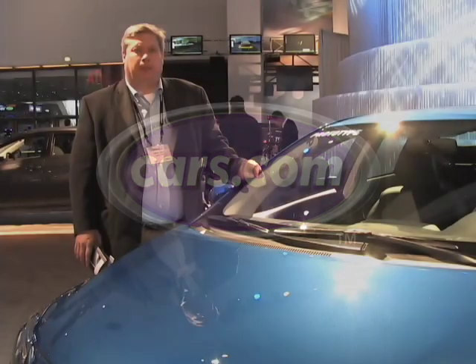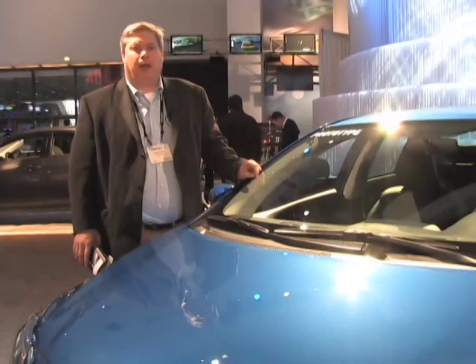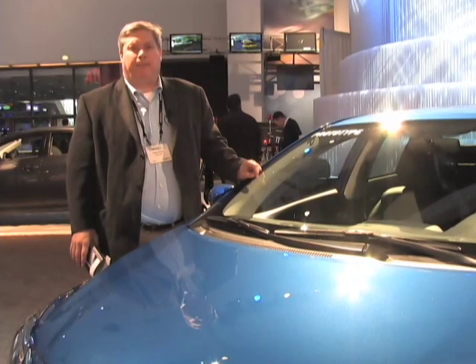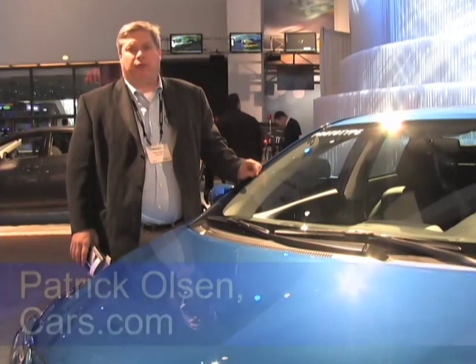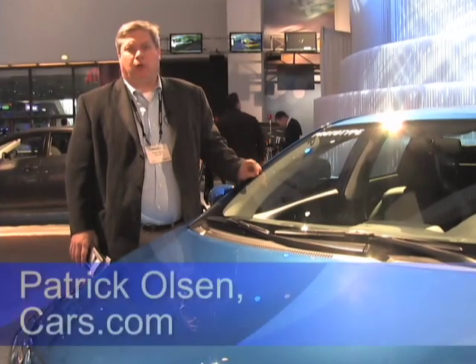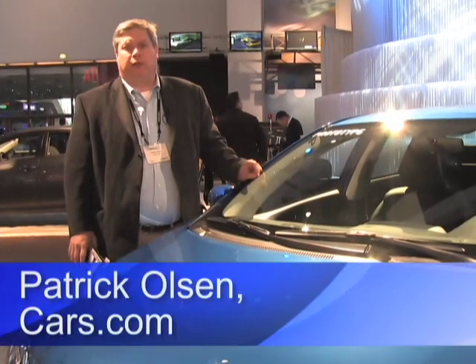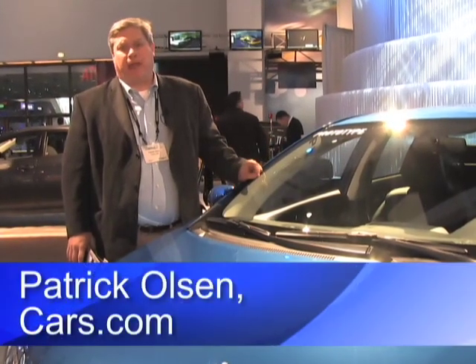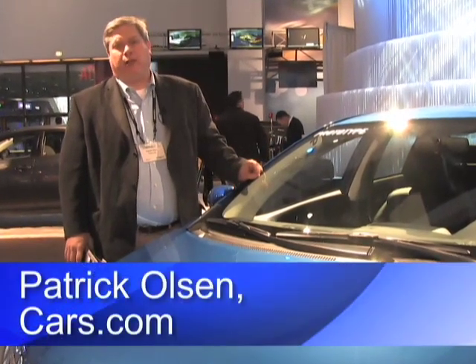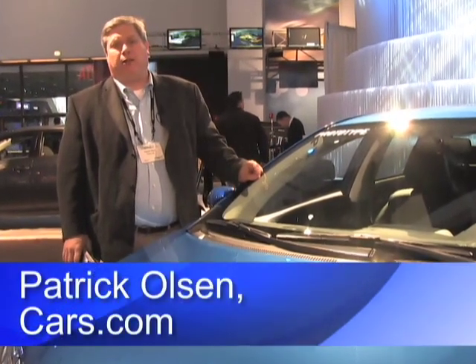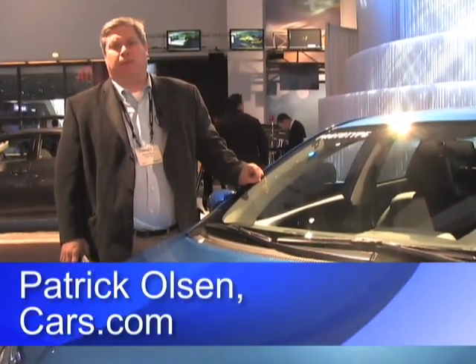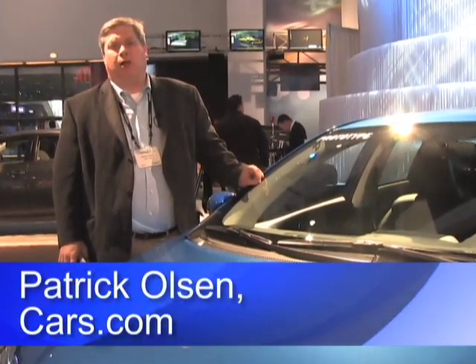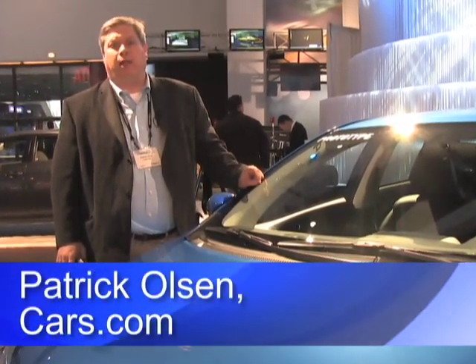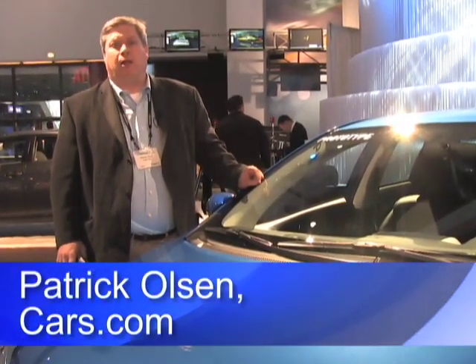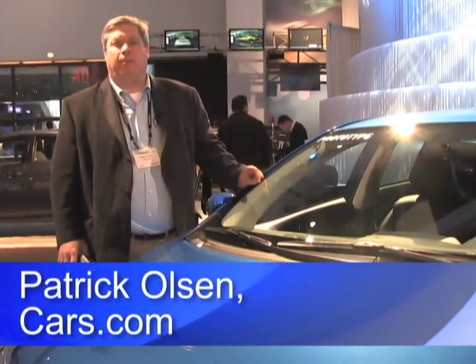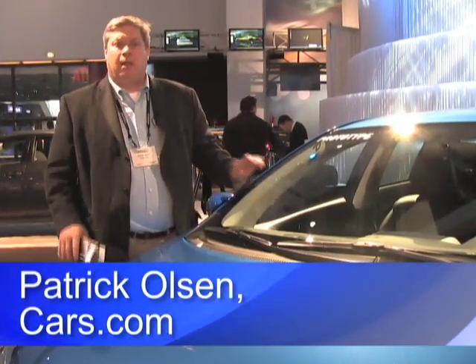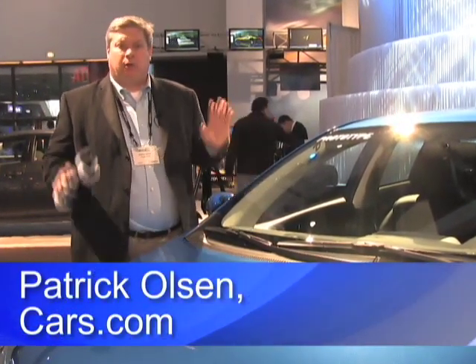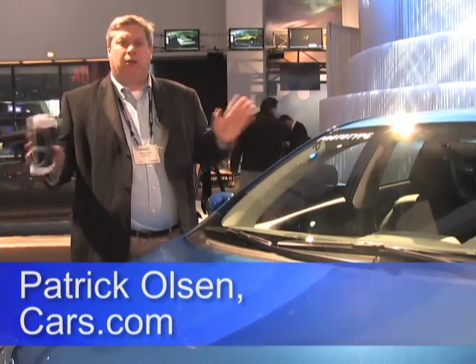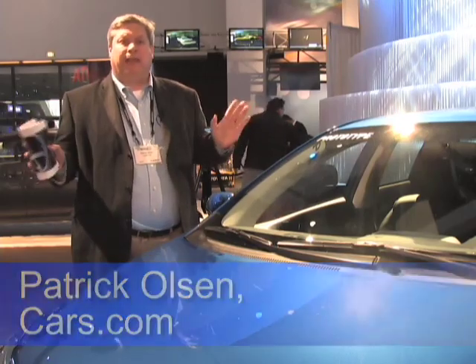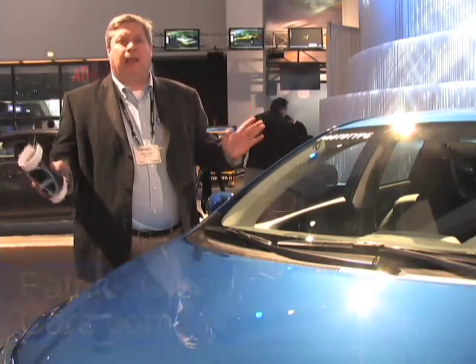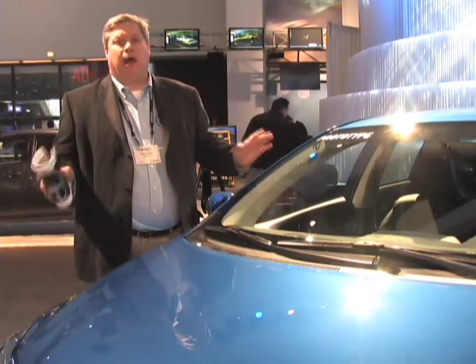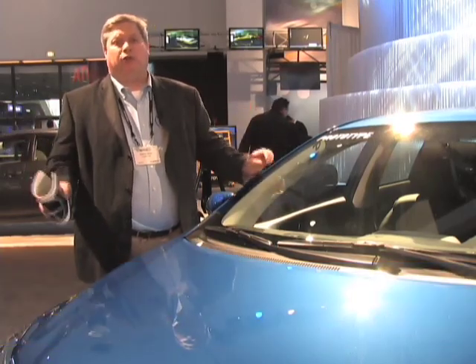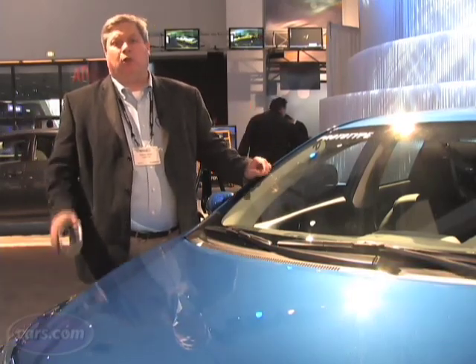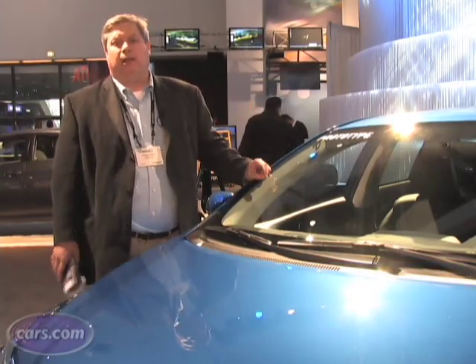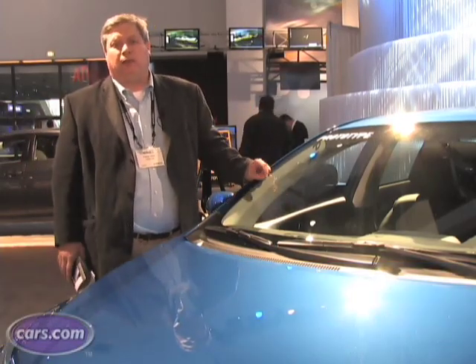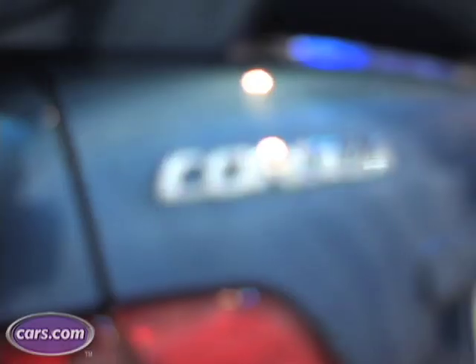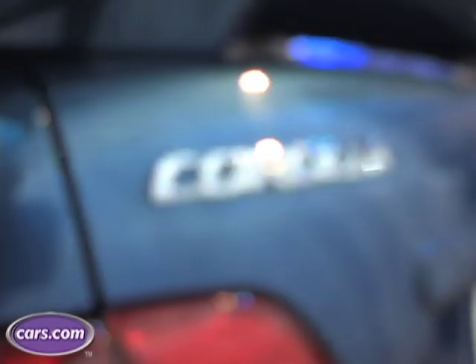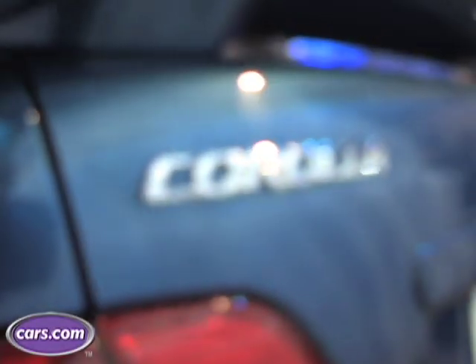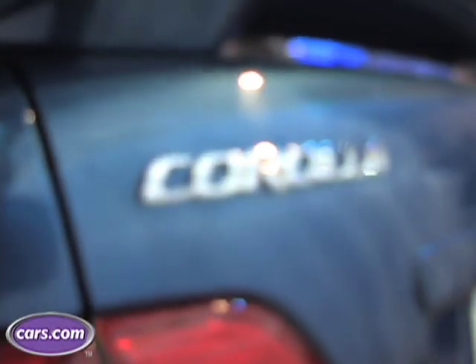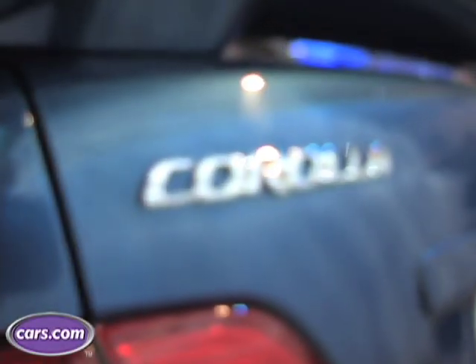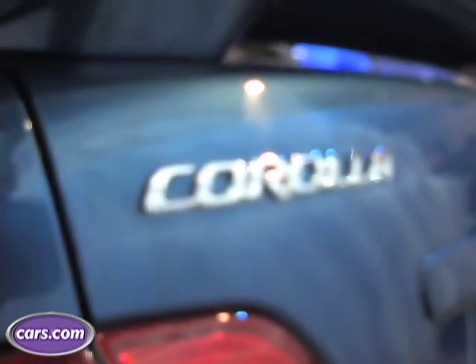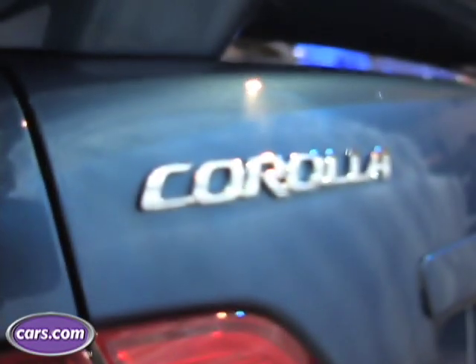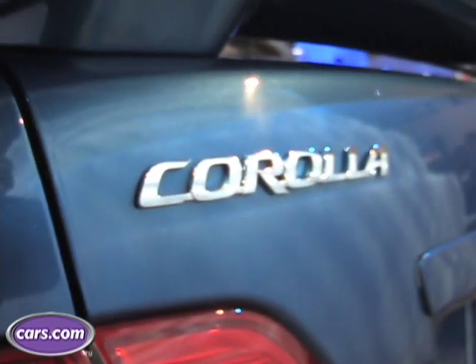Hi, I'm Patrick Olson, Managing Editor from Cars.com. We're here at the LA Auto Show looking at the 2009 Toyota Corolla.